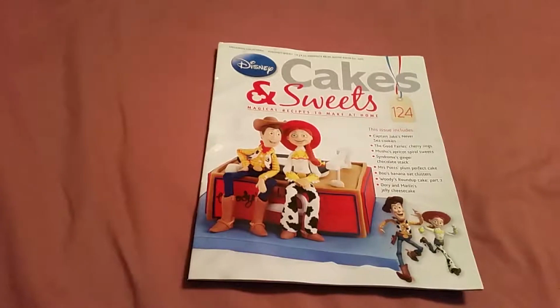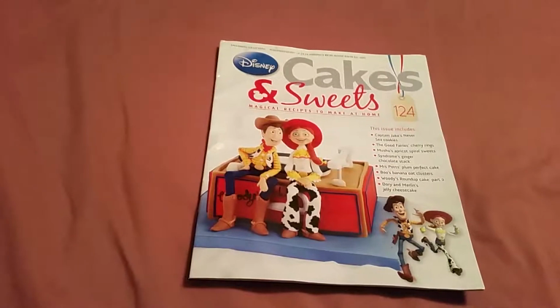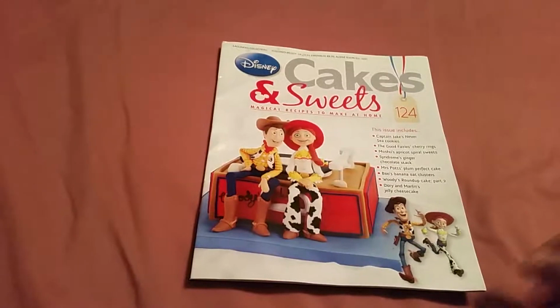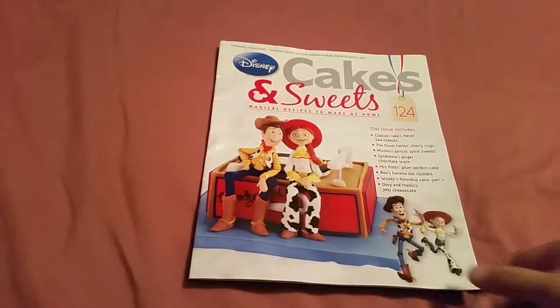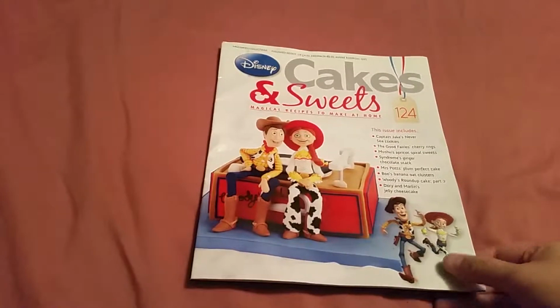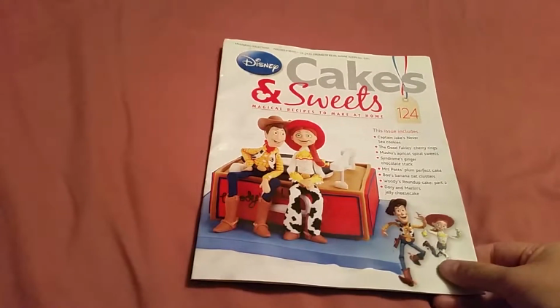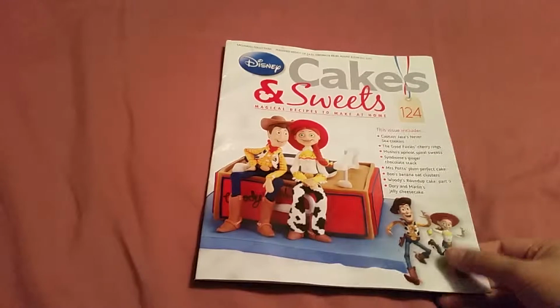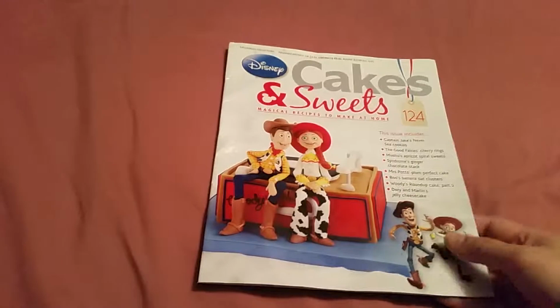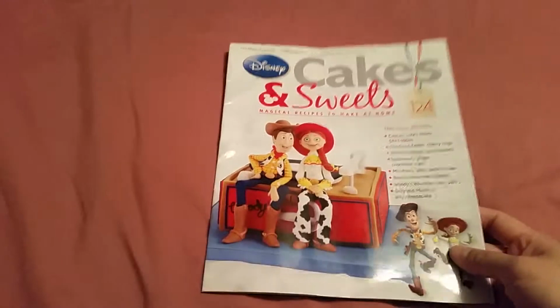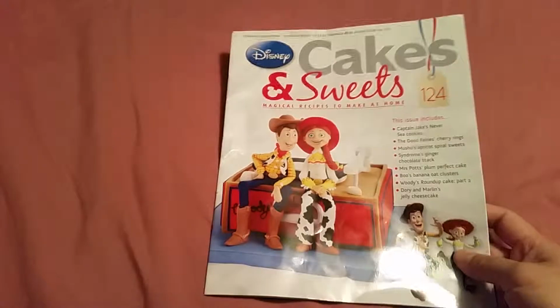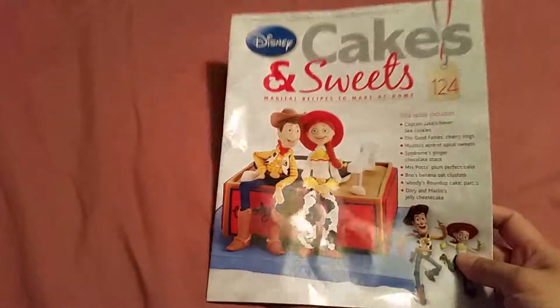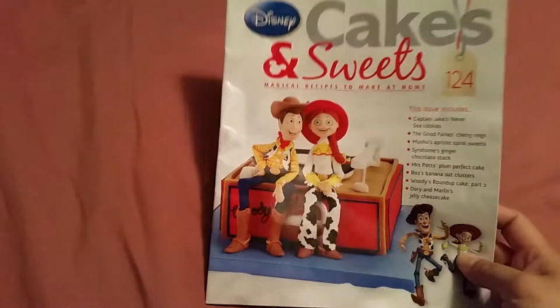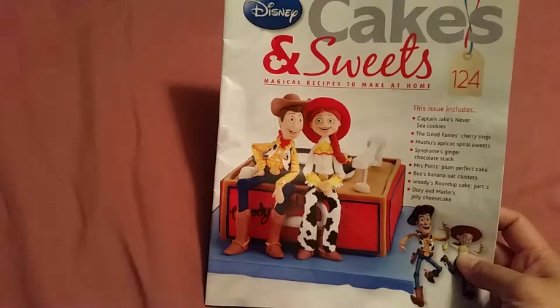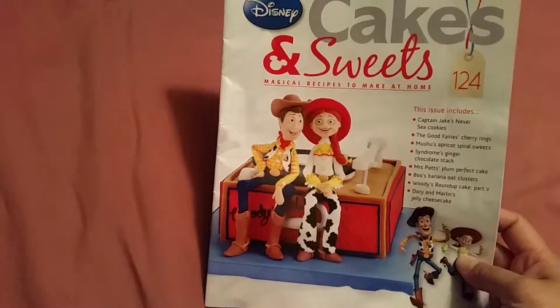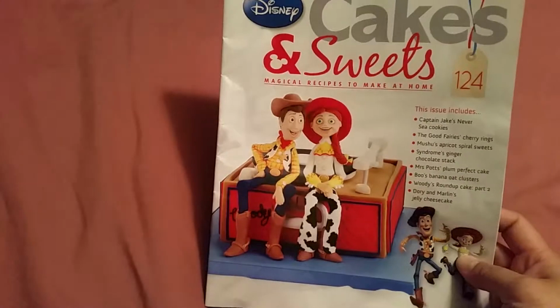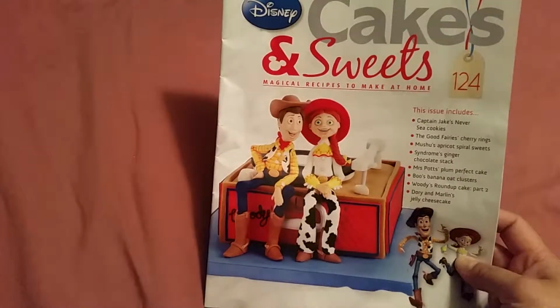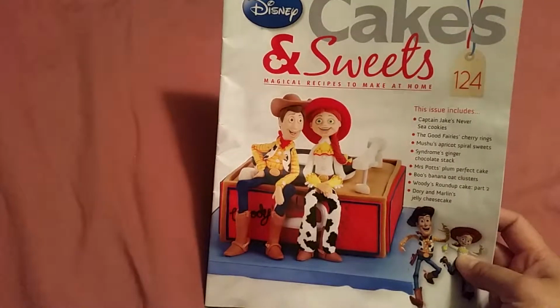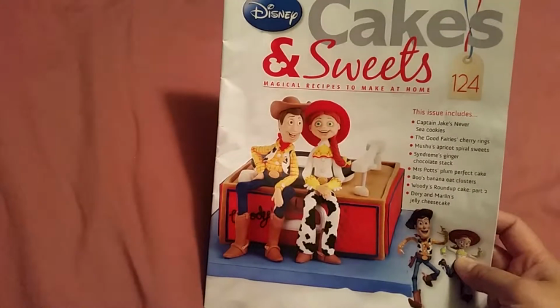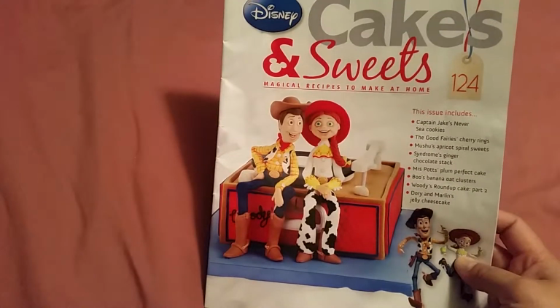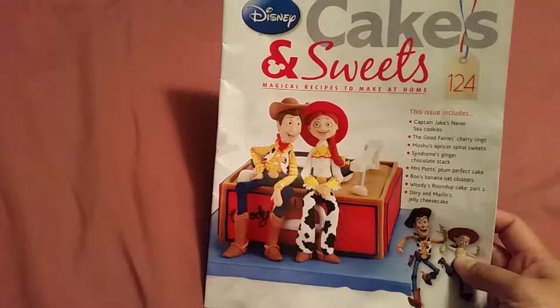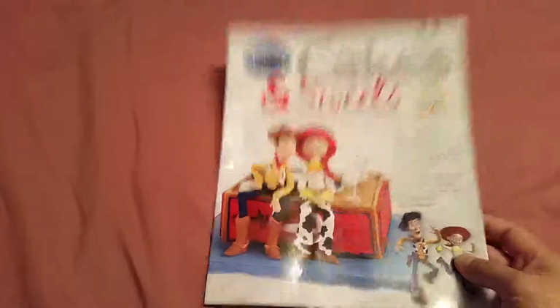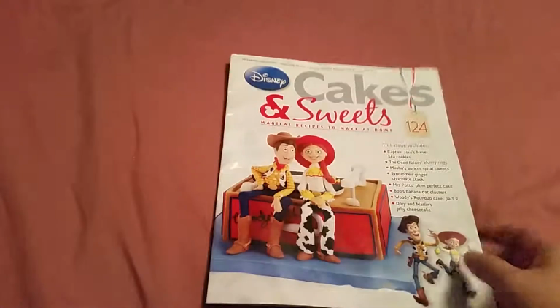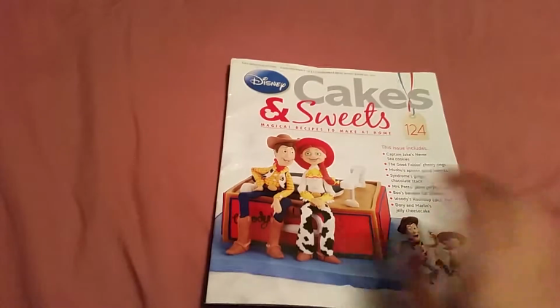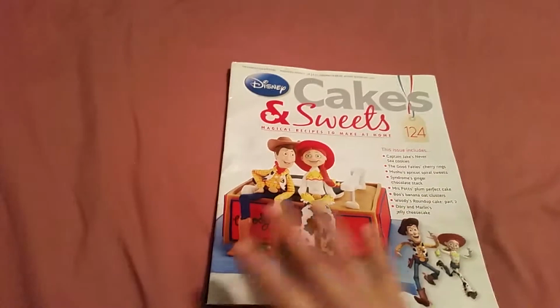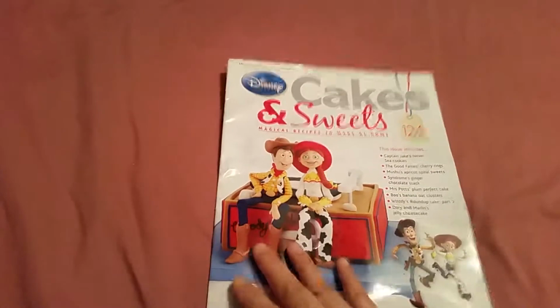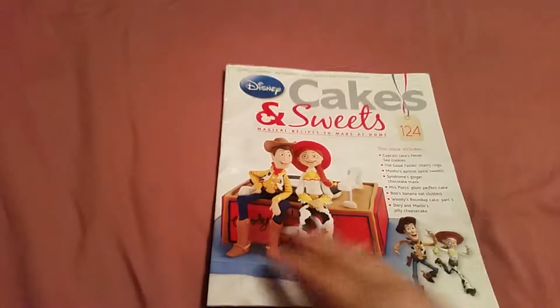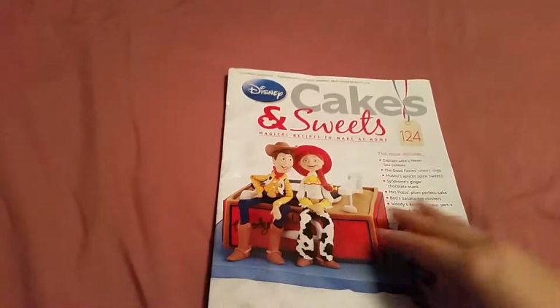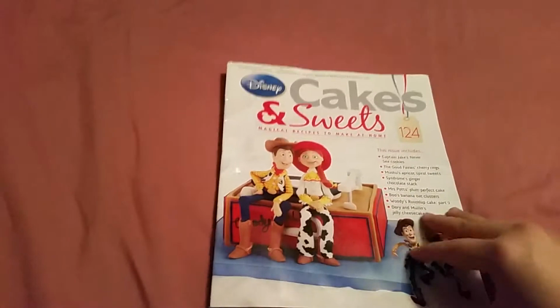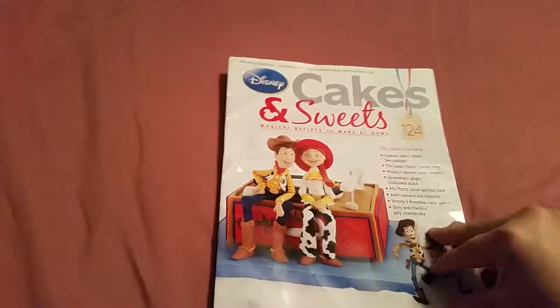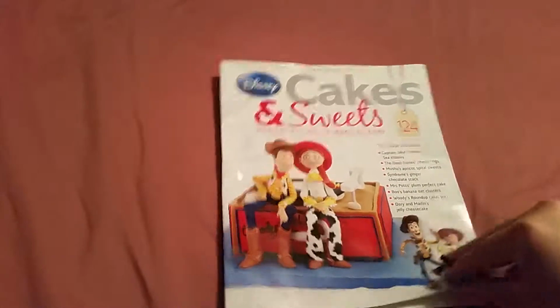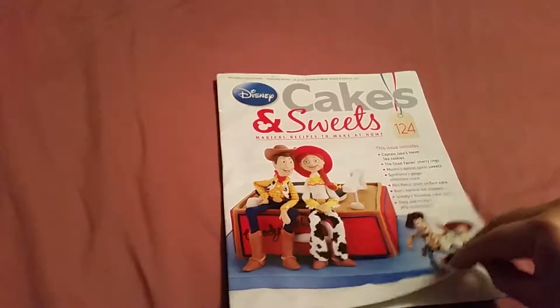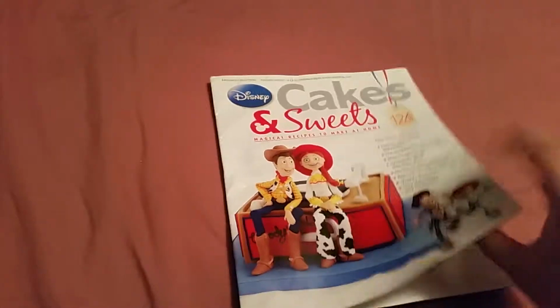Issue 124. I don't know, Jessie looks kind of creepy. Actually, both of them look kind of creepy like that.